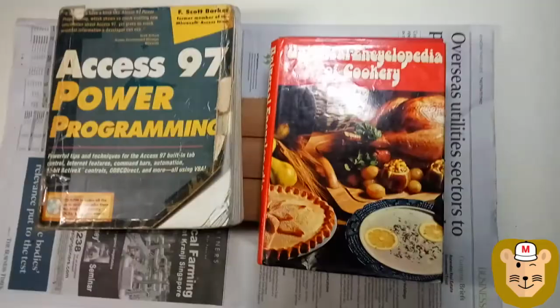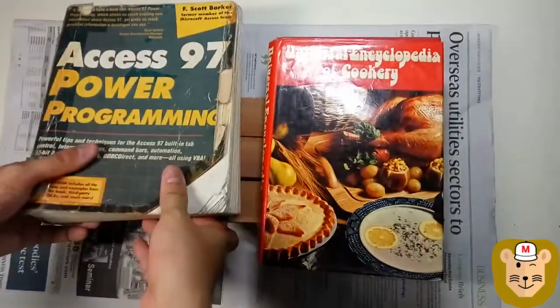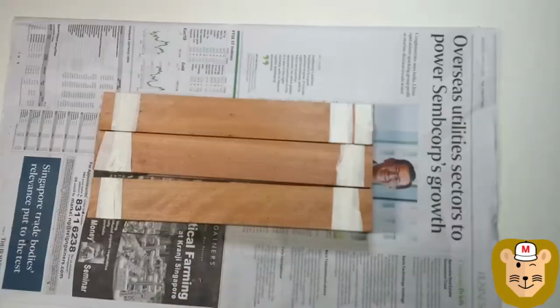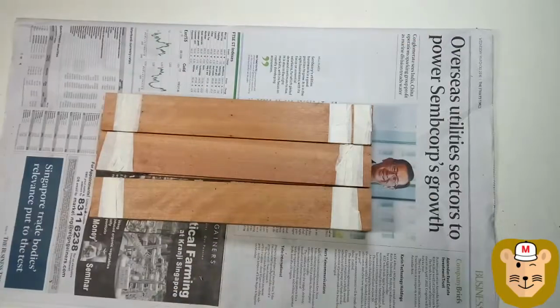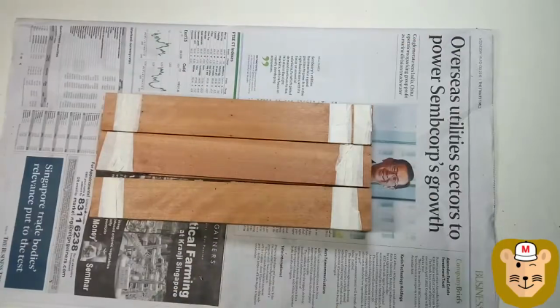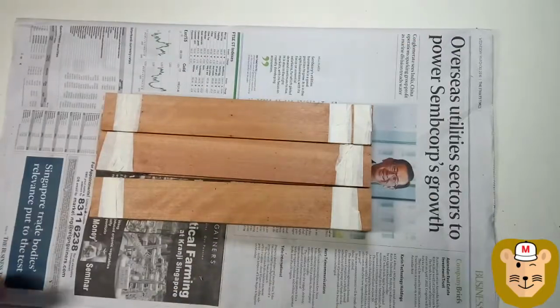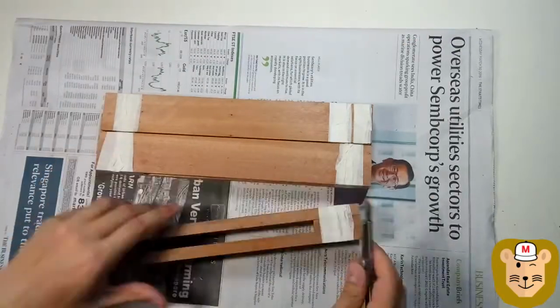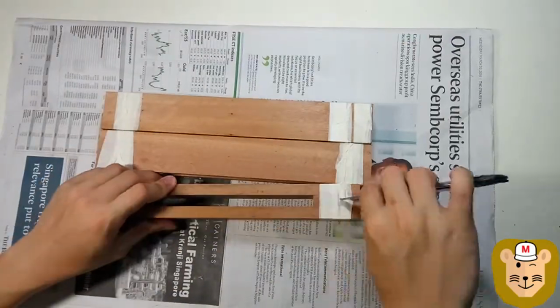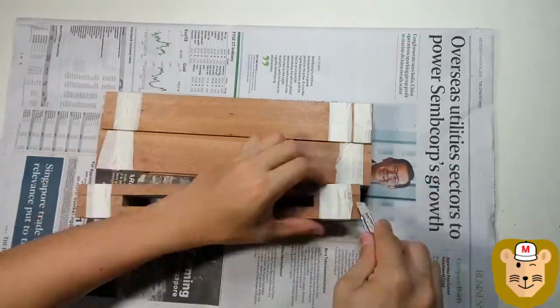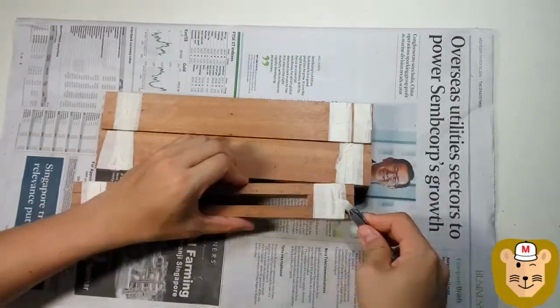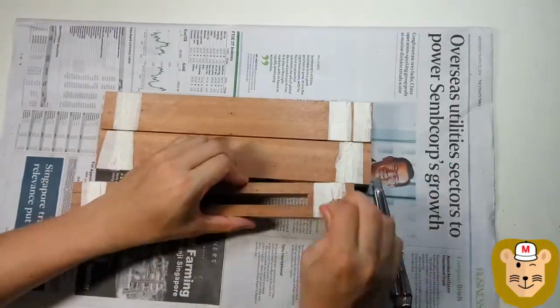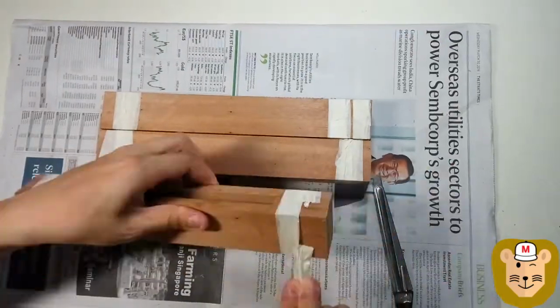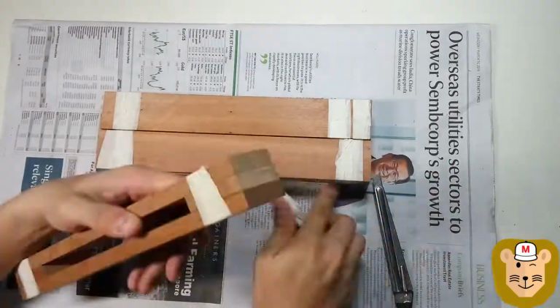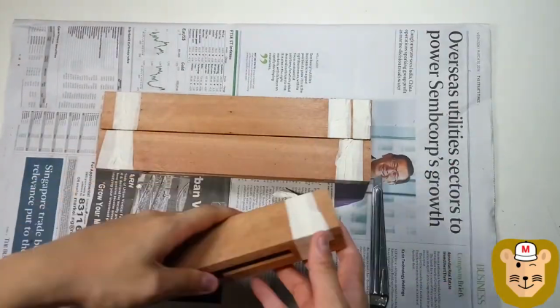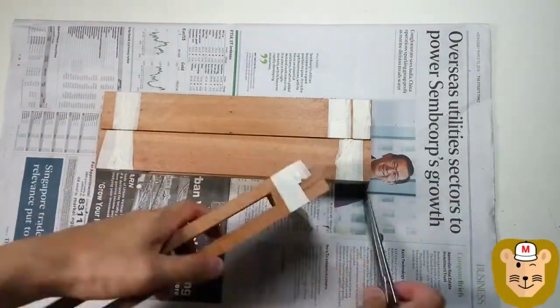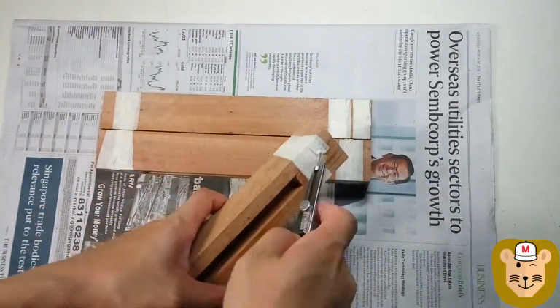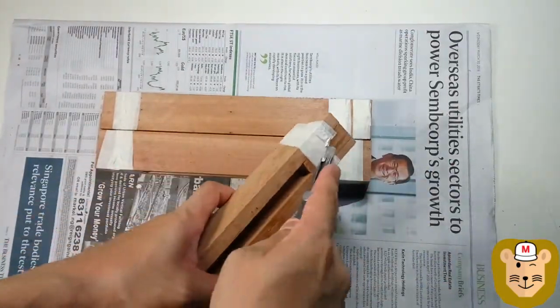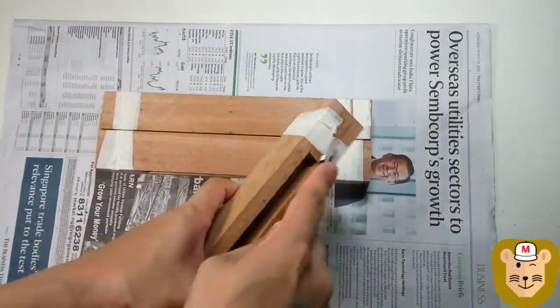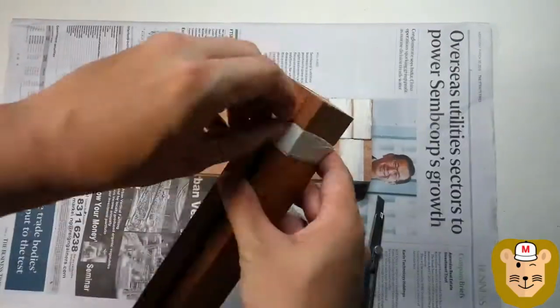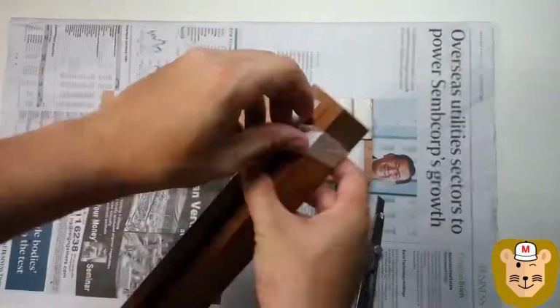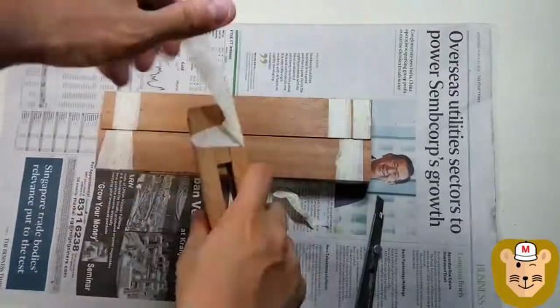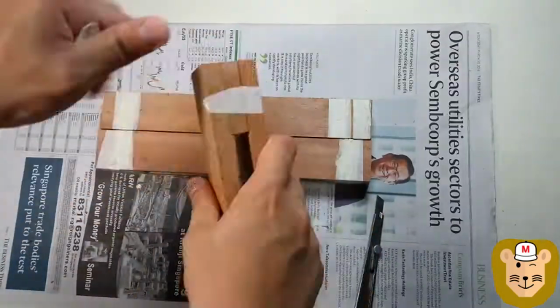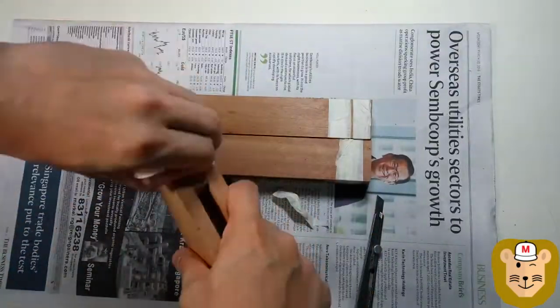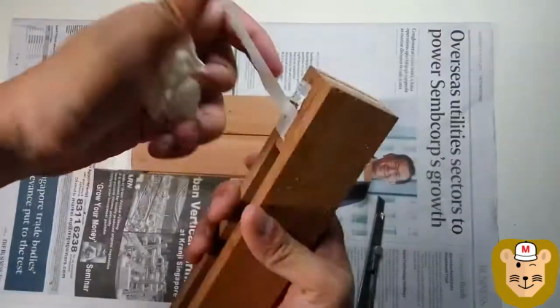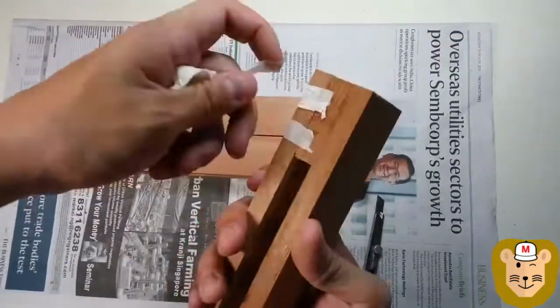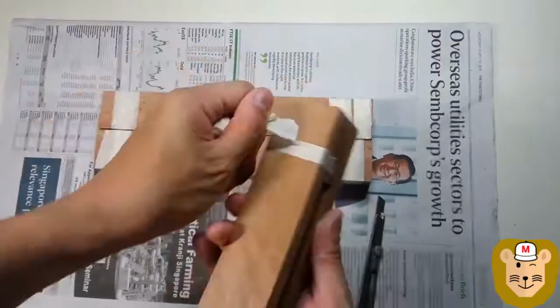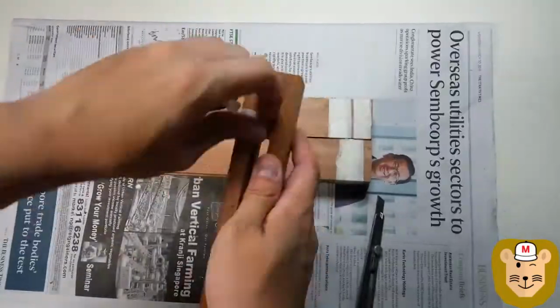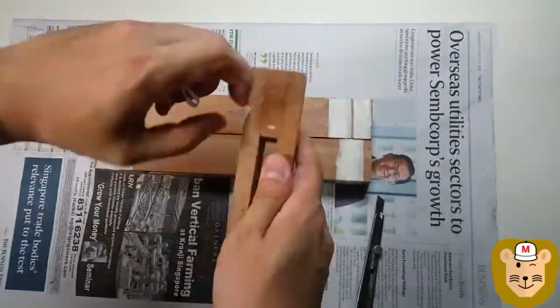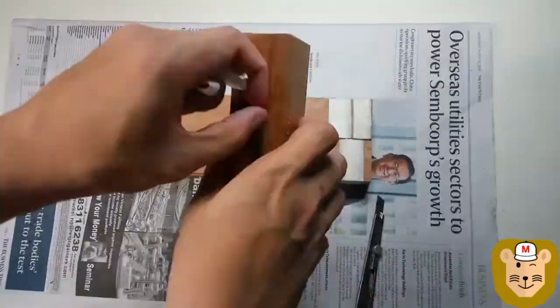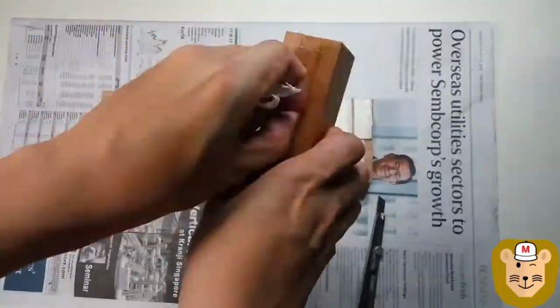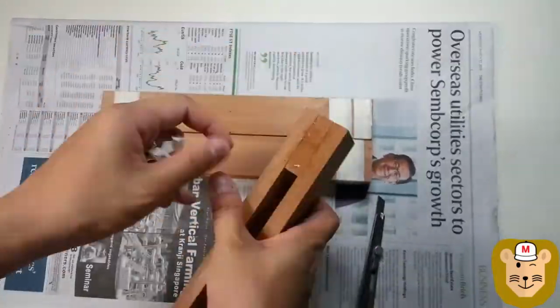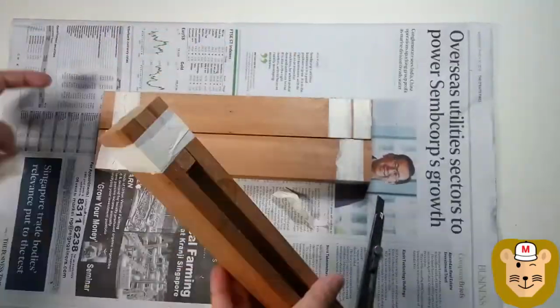I held mine together with books on top of the tape just to be sure. After the glue dries, check to make sure everything holds together and all the pieces are flush to the sides.